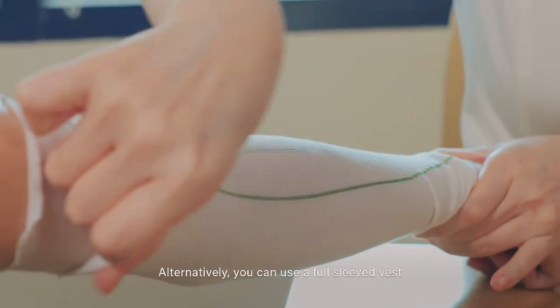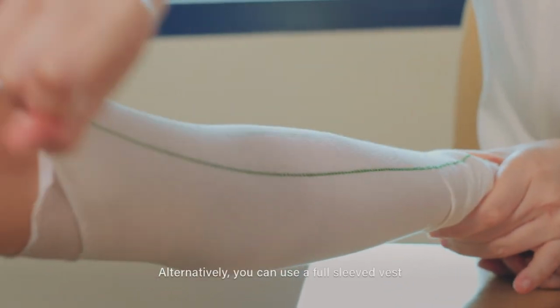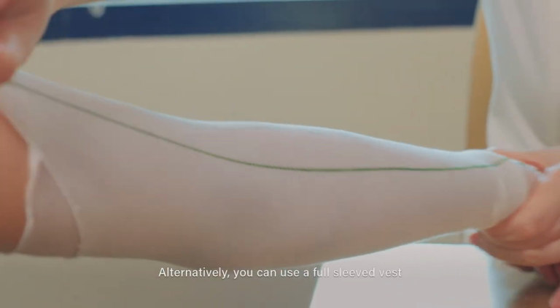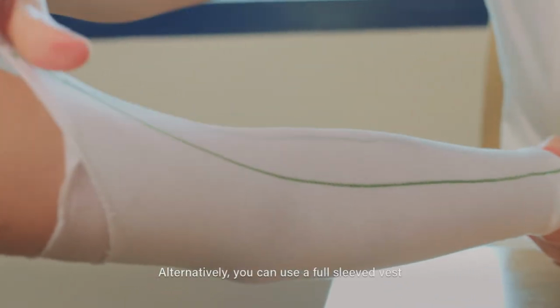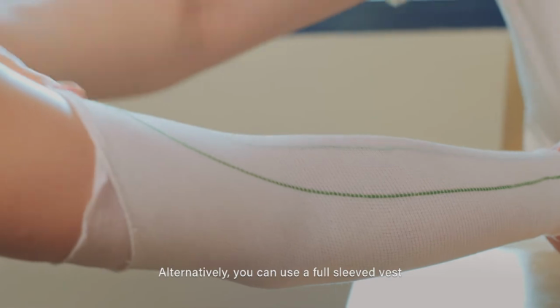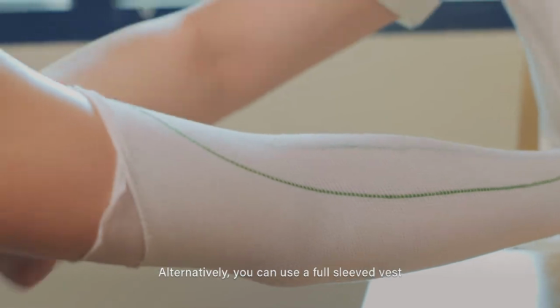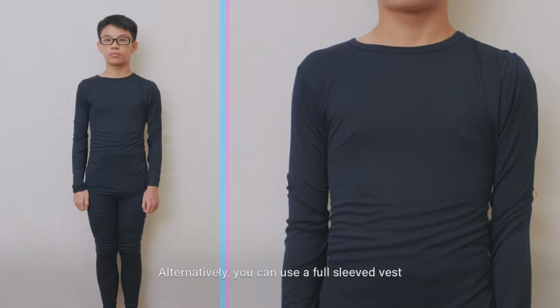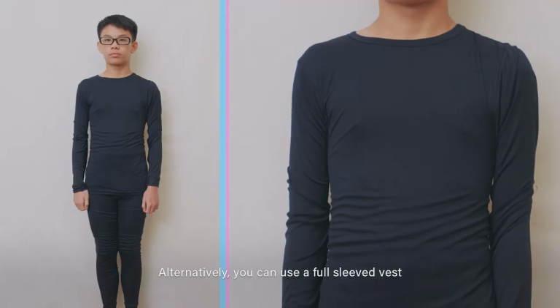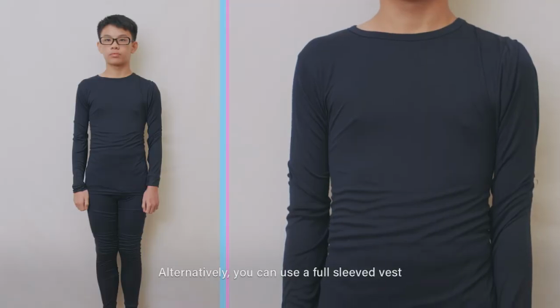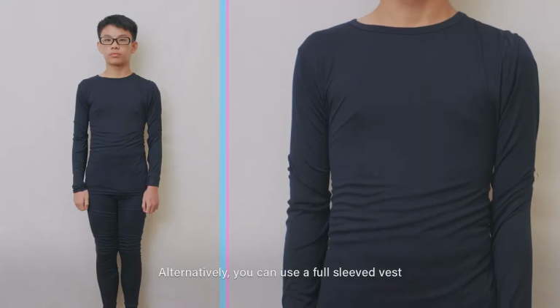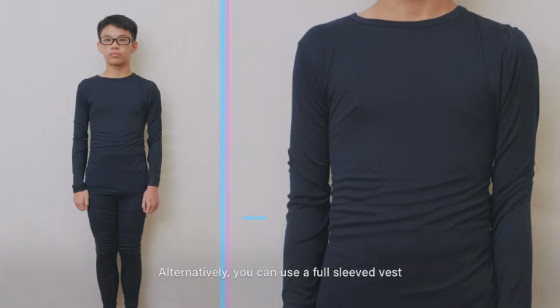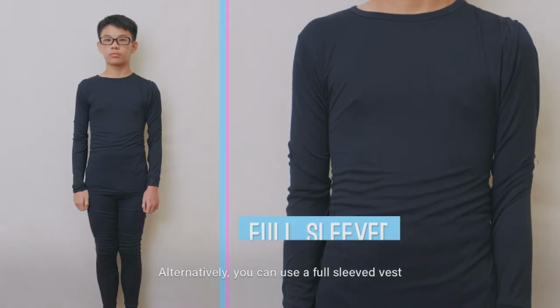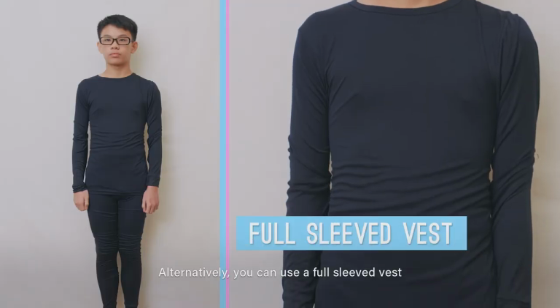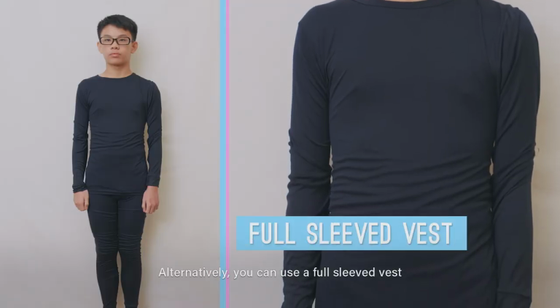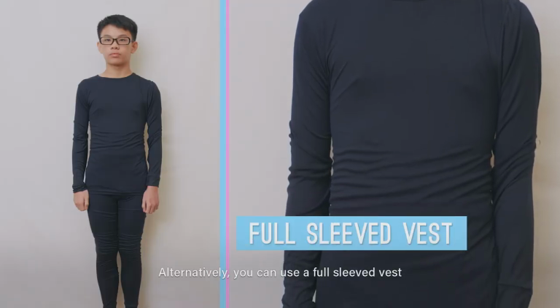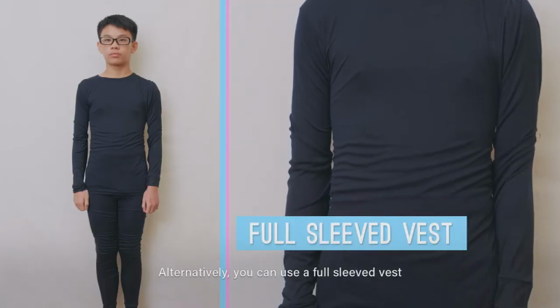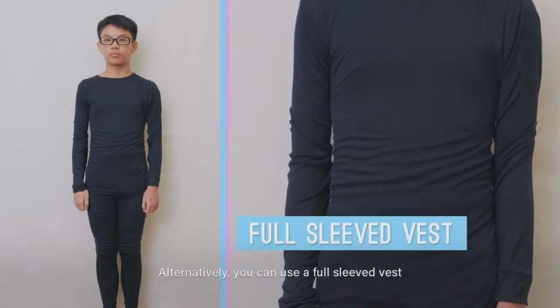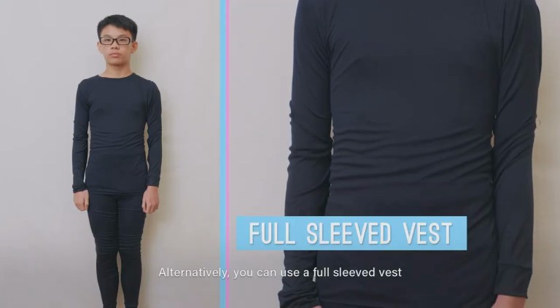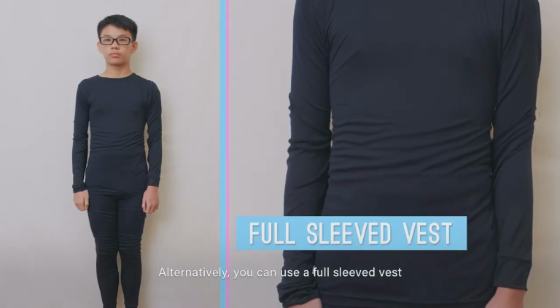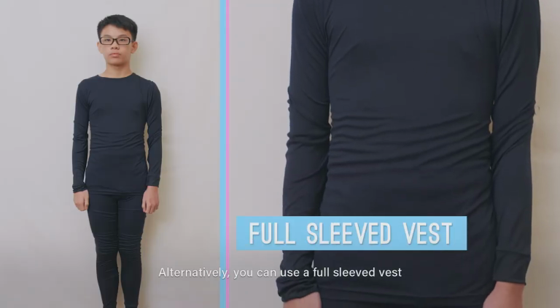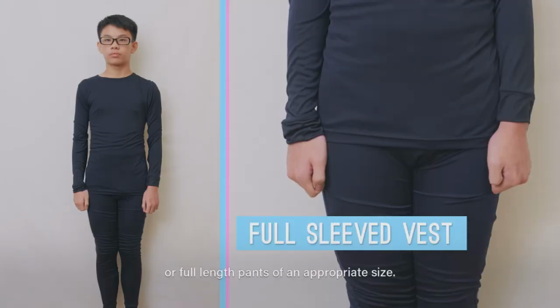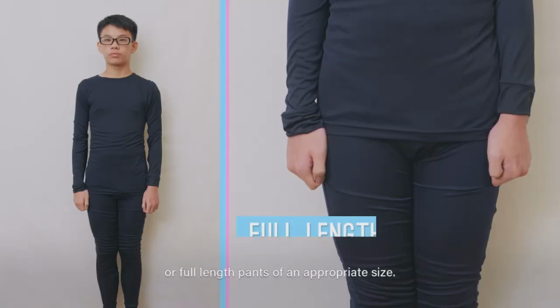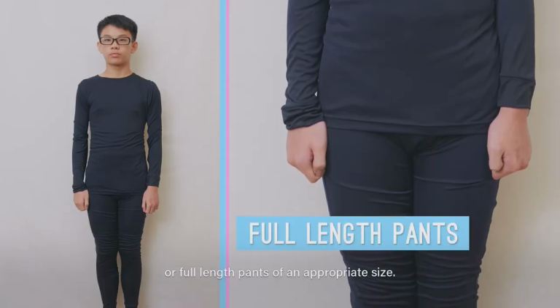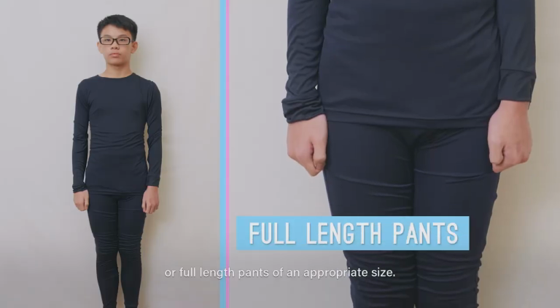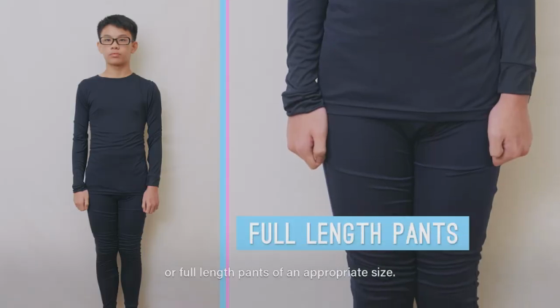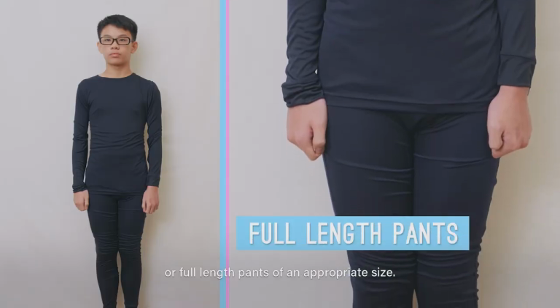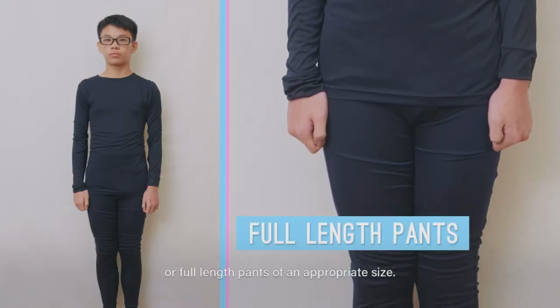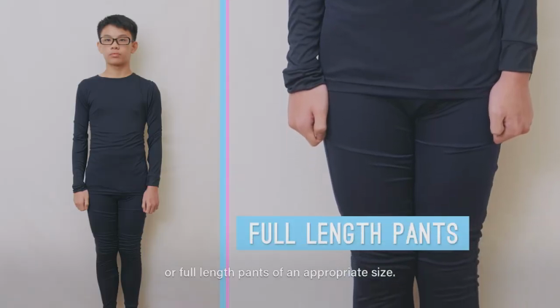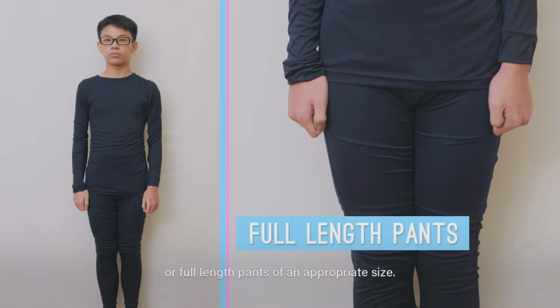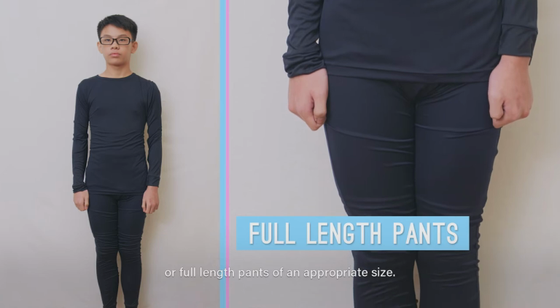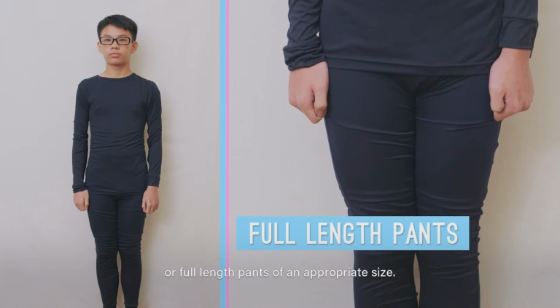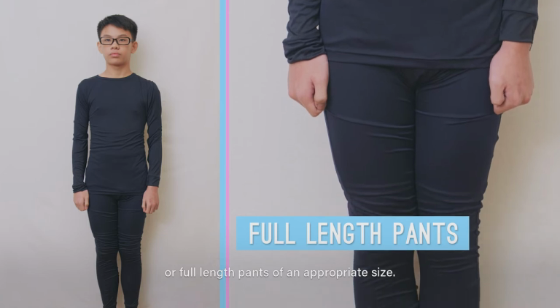Alternatively, you can use a full-sleeved vest or full-length pants of an appropriate size.